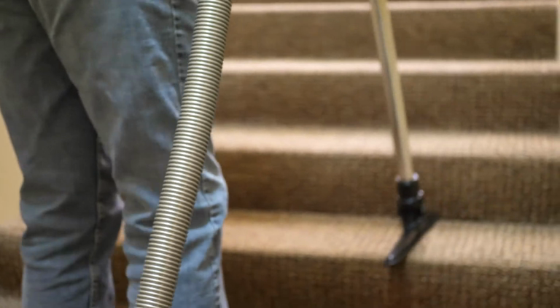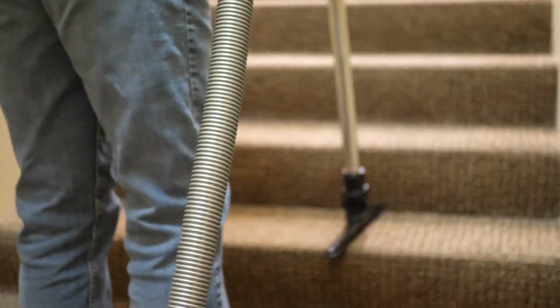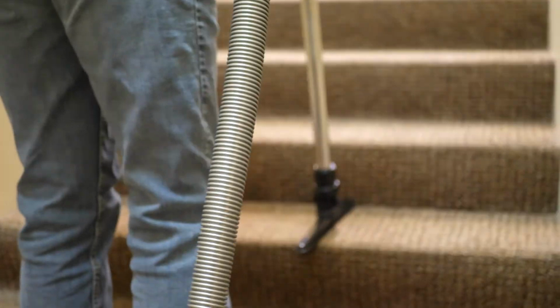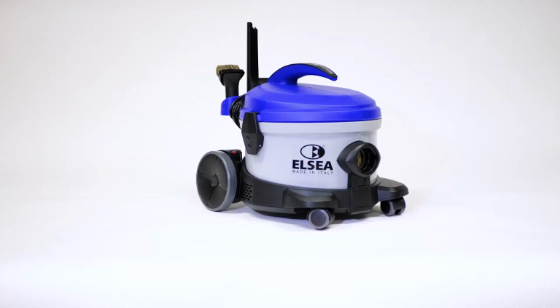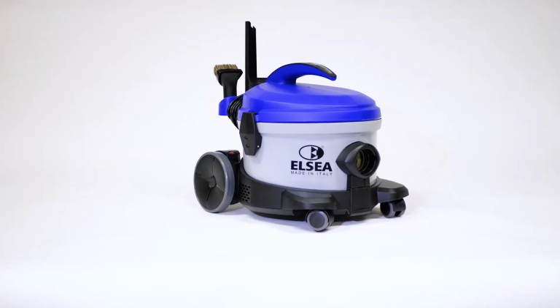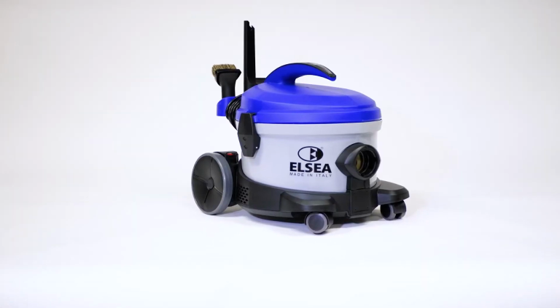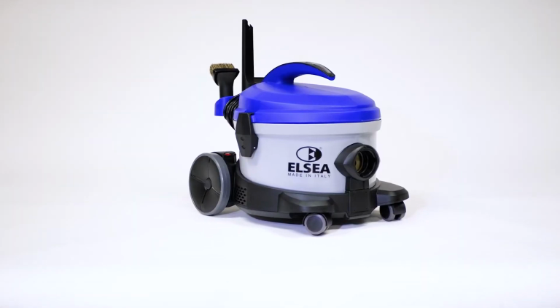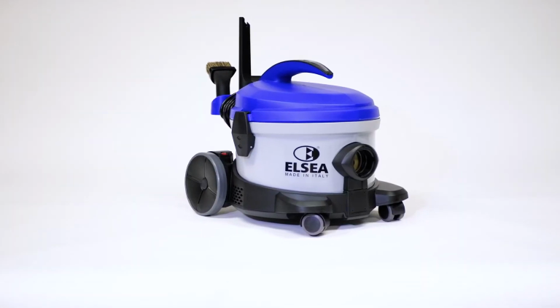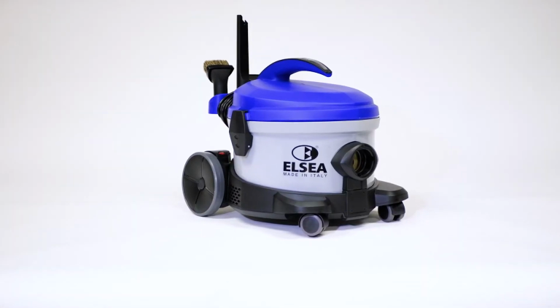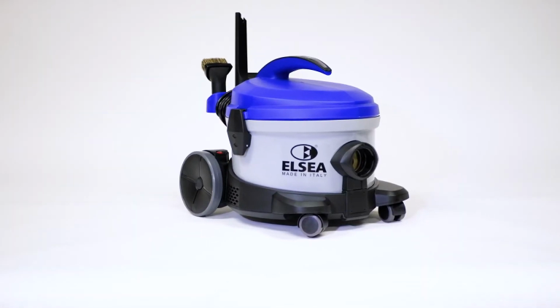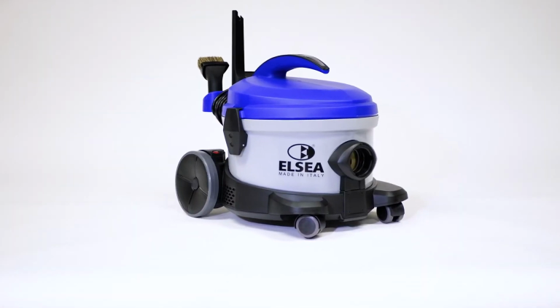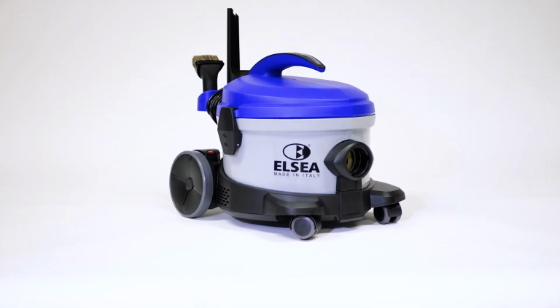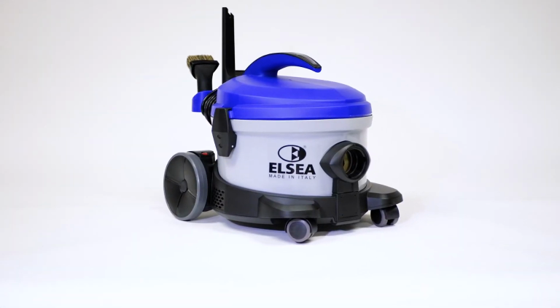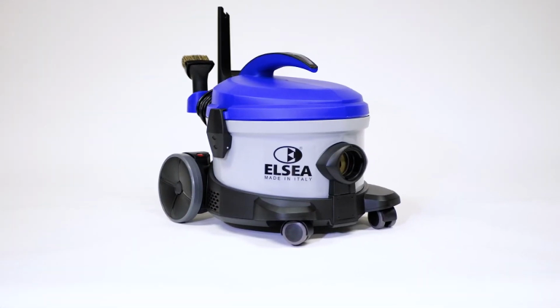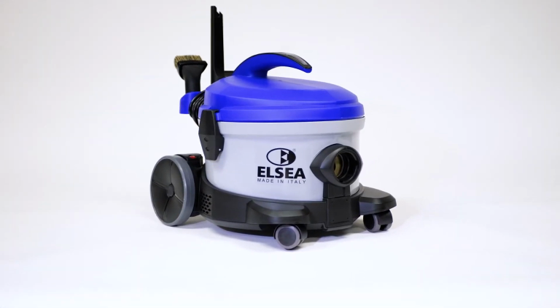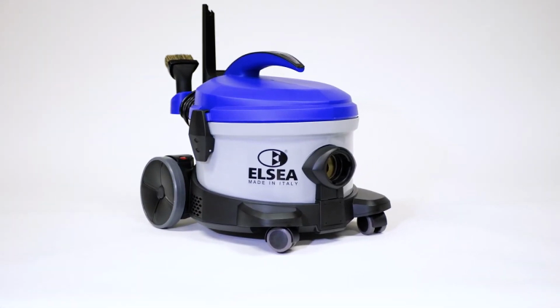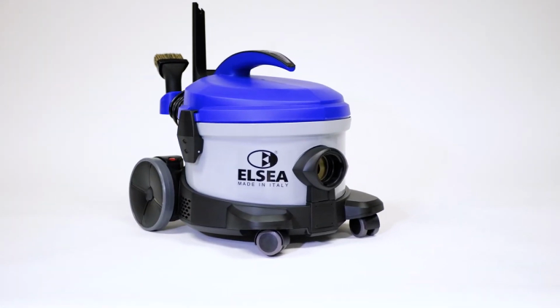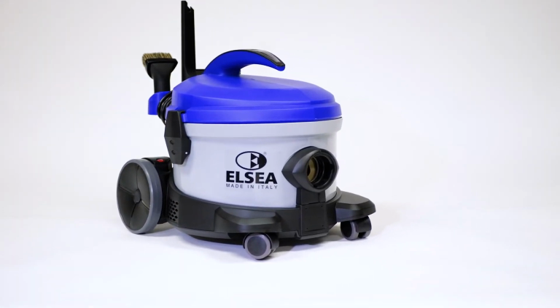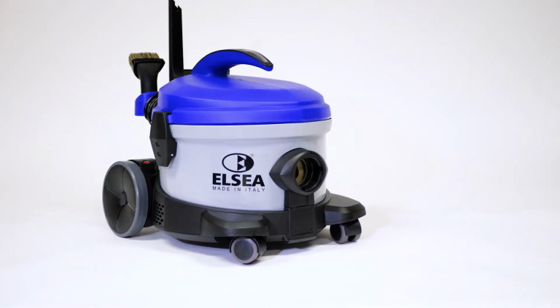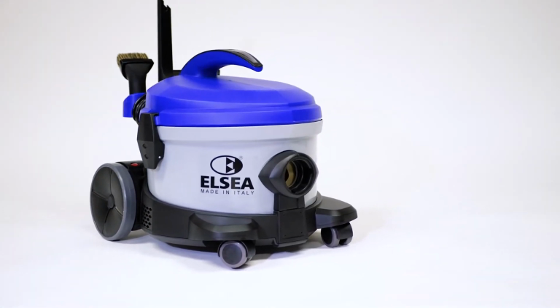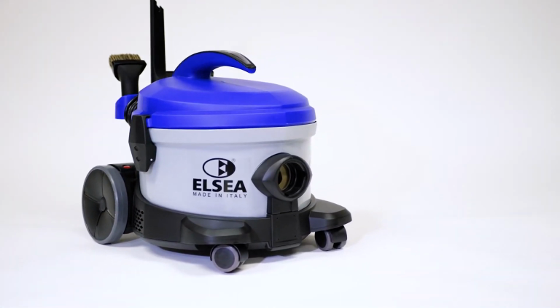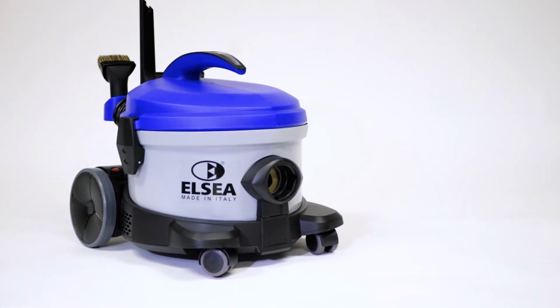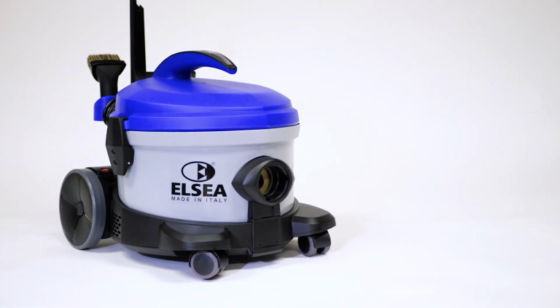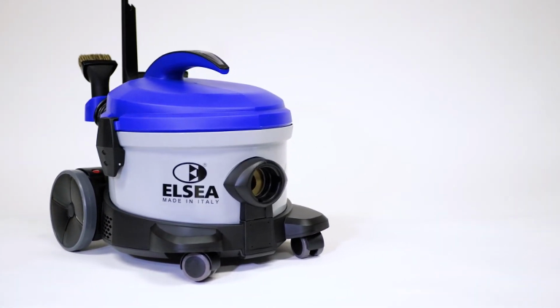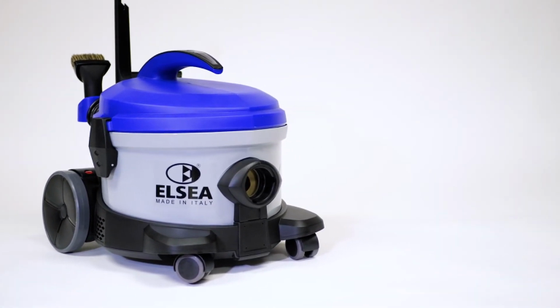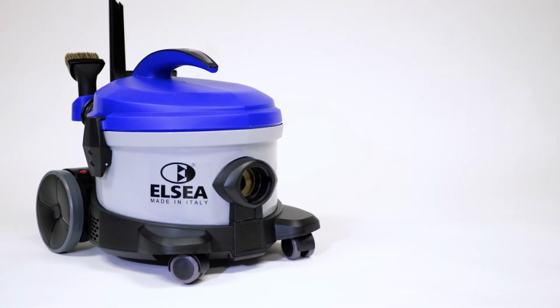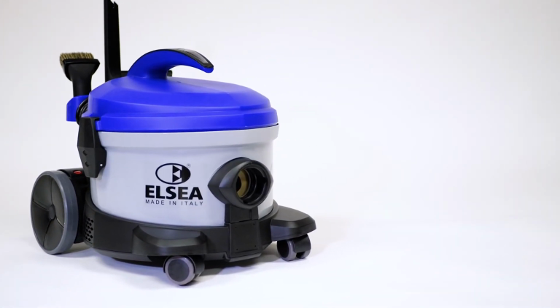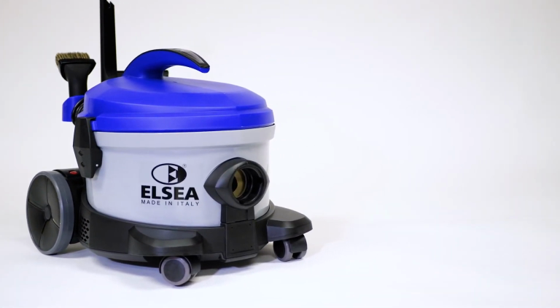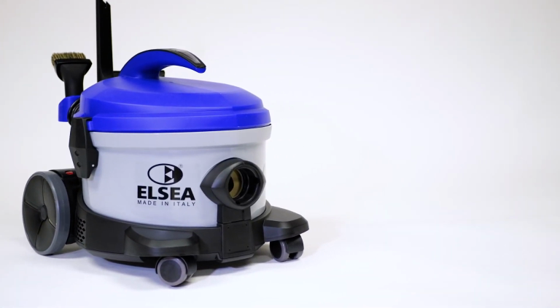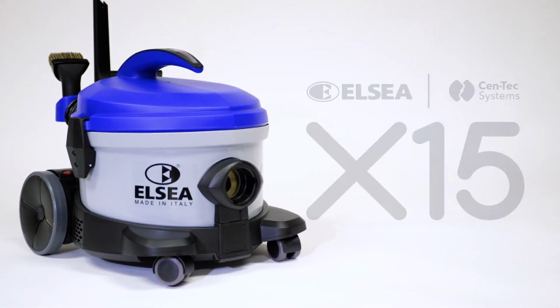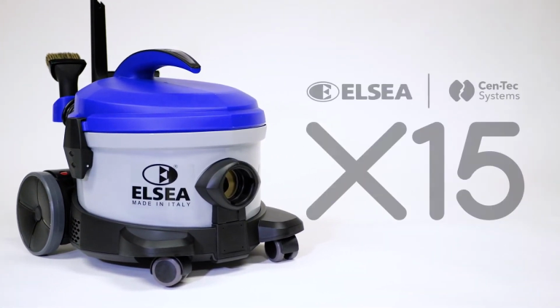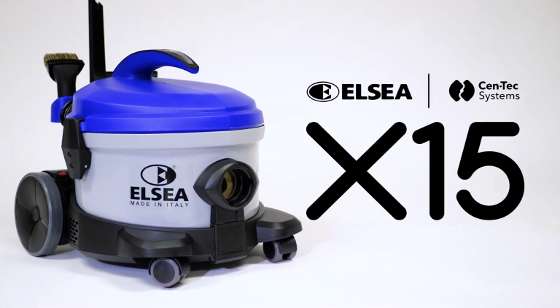The X-15 vacuum from Centex Systems and Elcia.